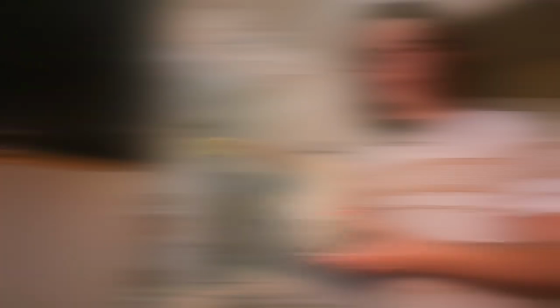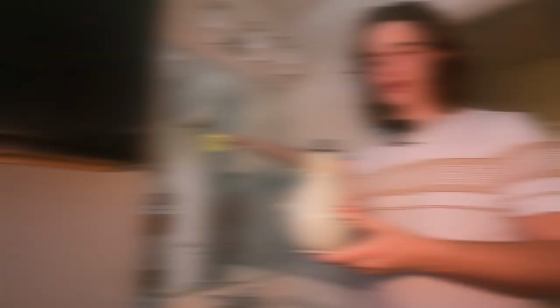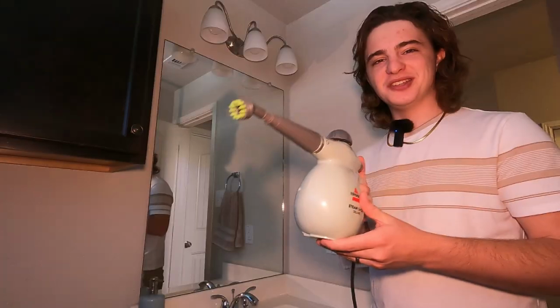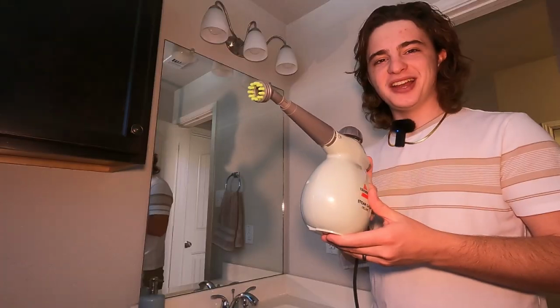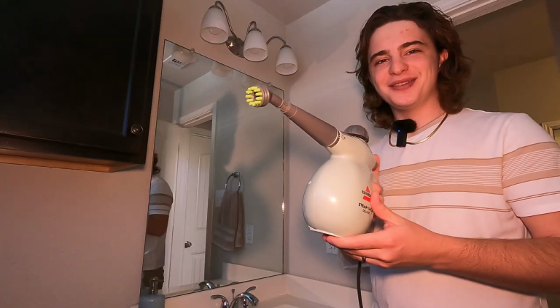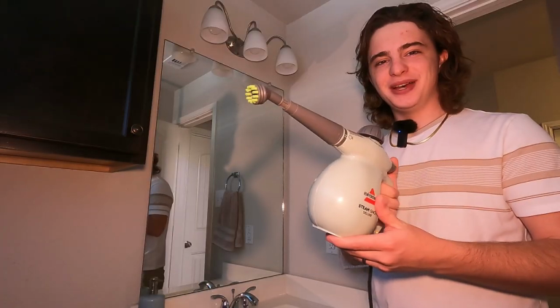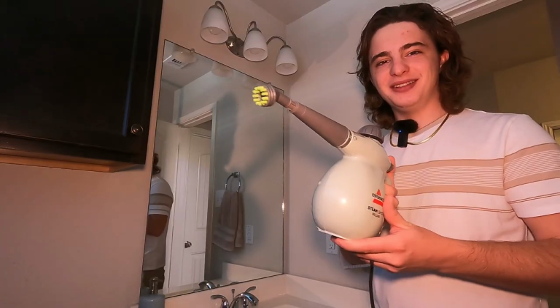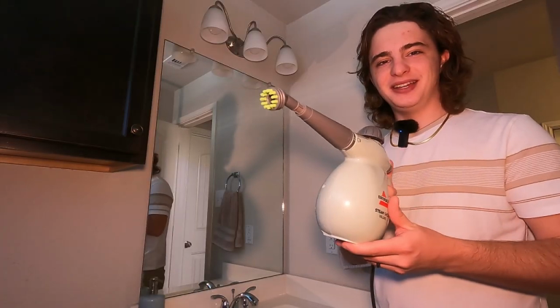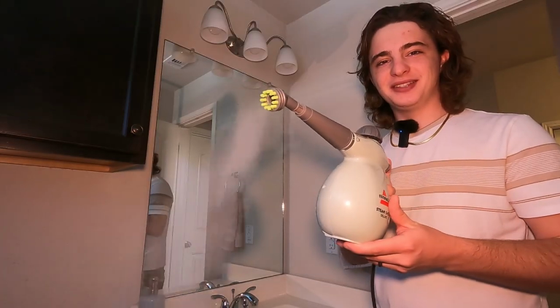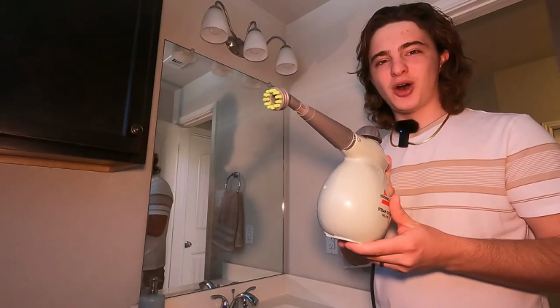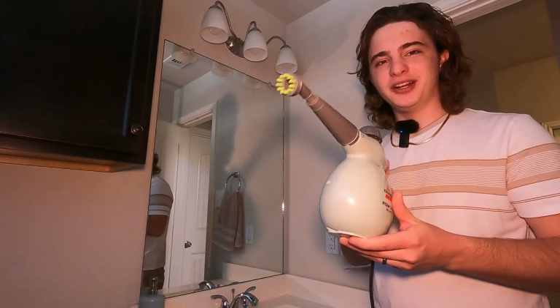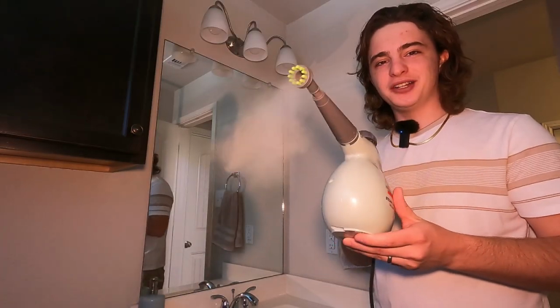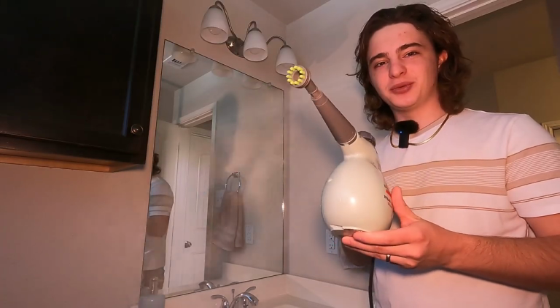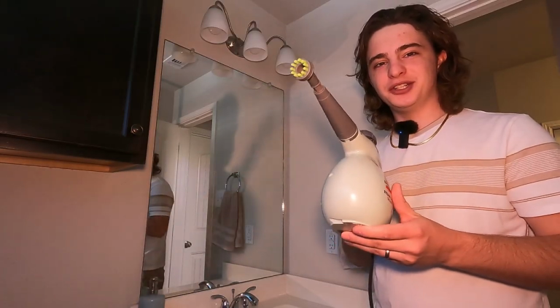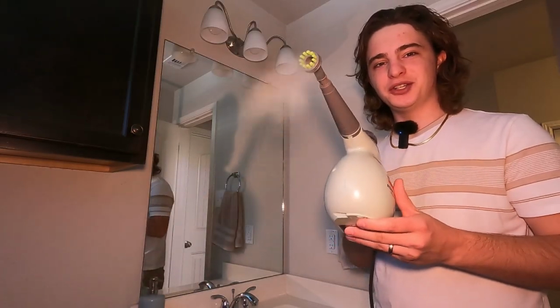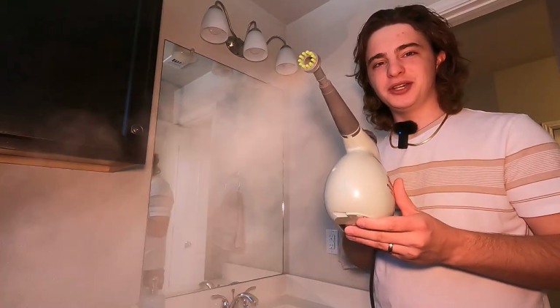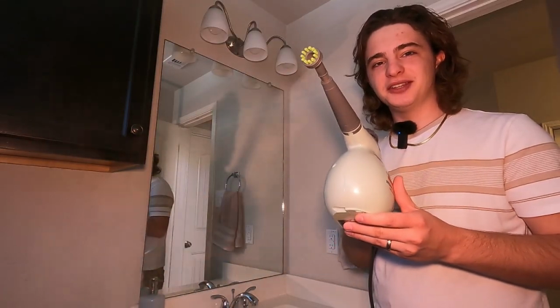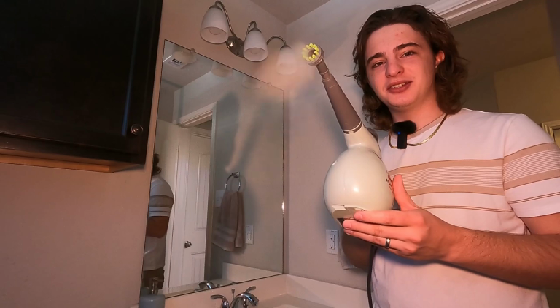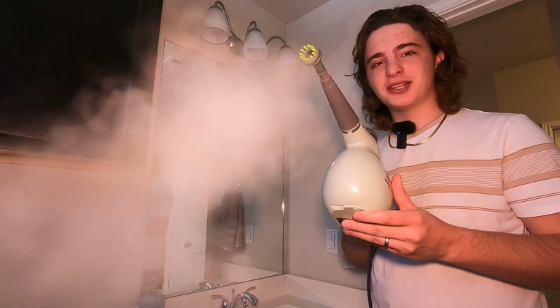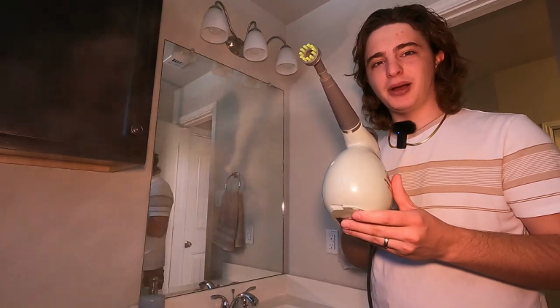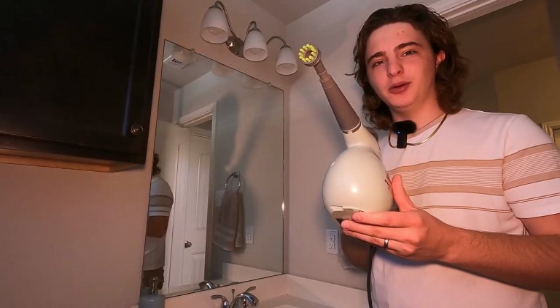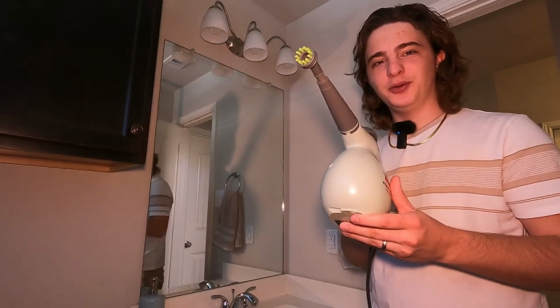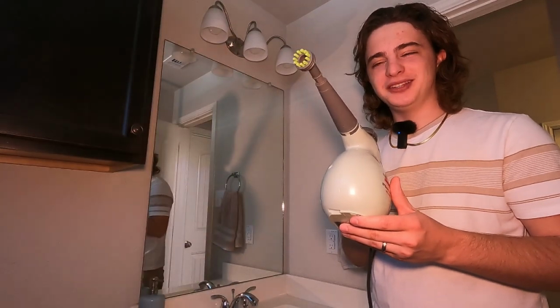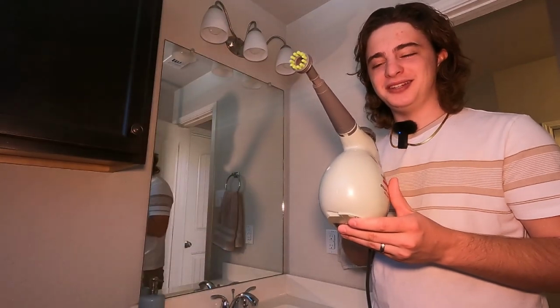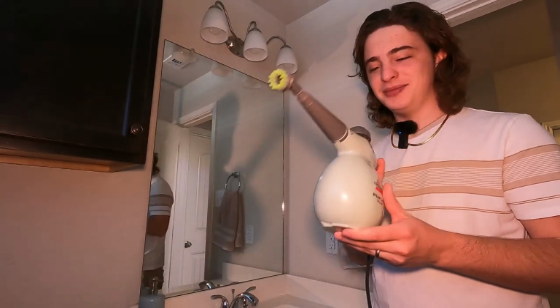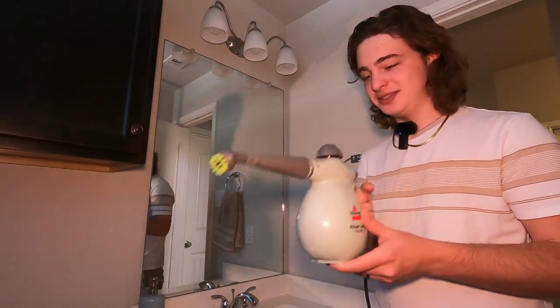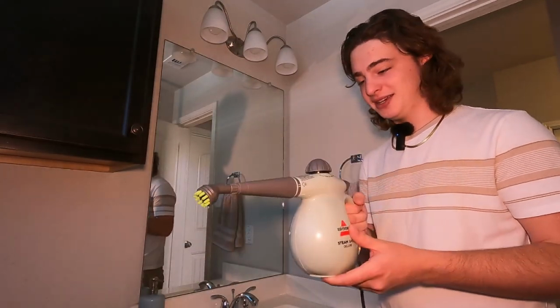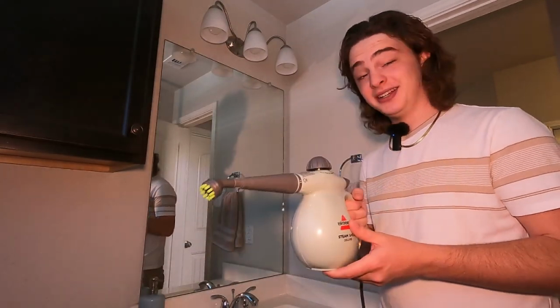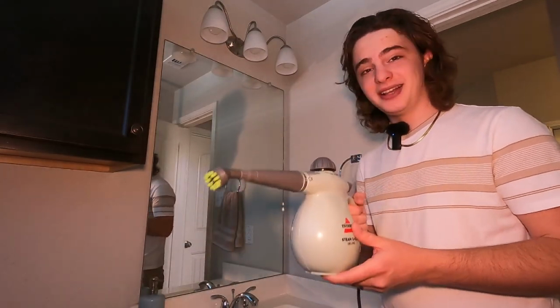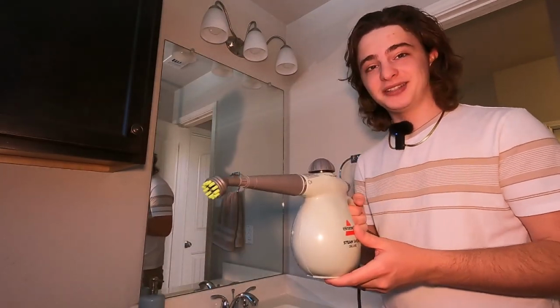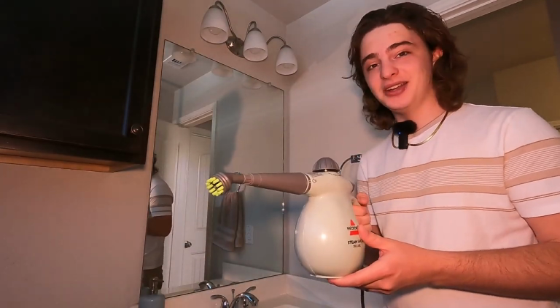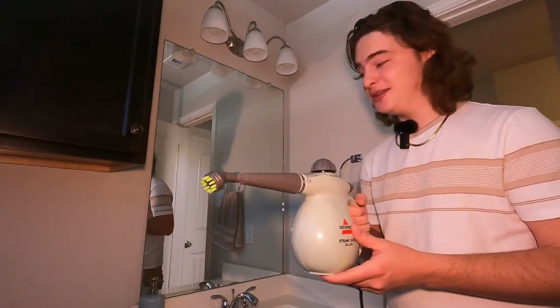Sorry for the weird lighting, but it's on. I just wanted to show you guys just how powerful that steam is. That is crazy.